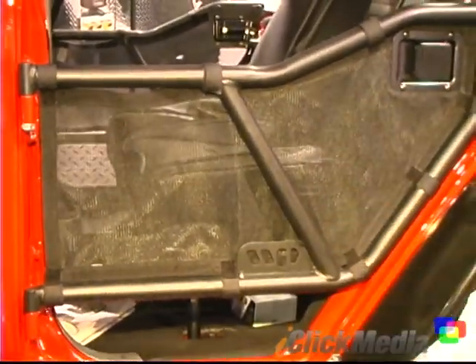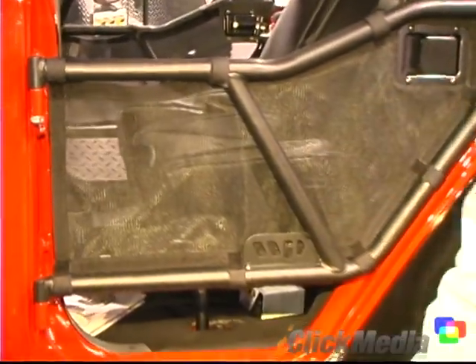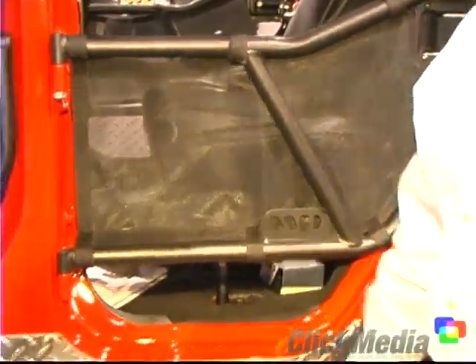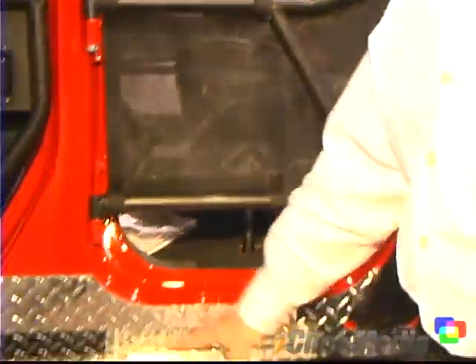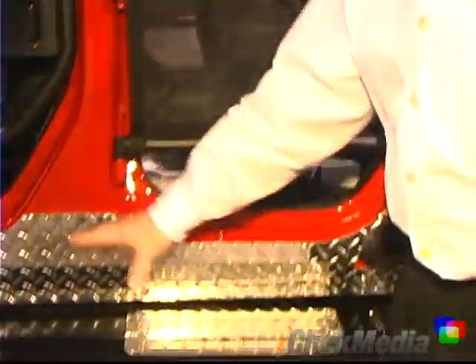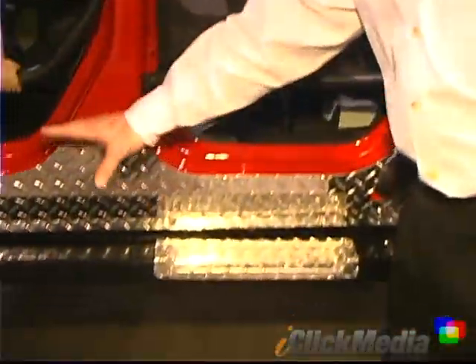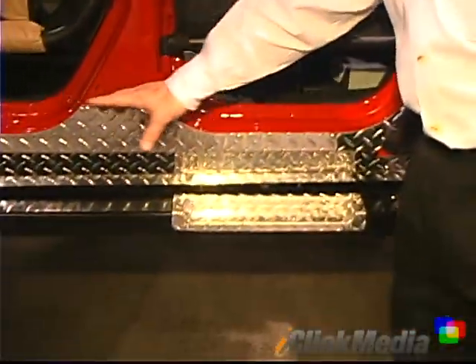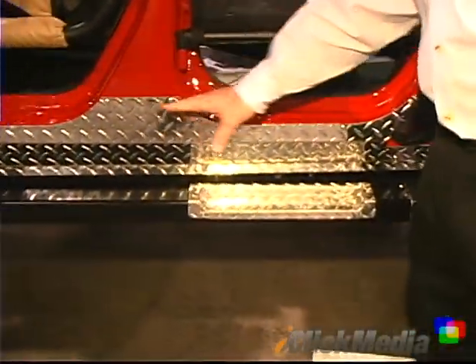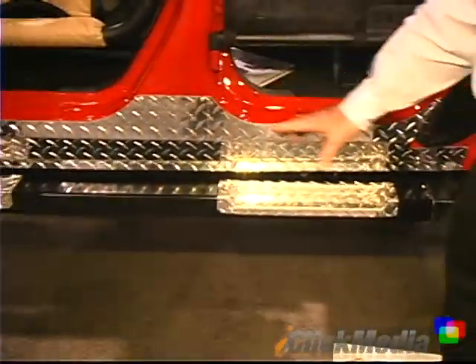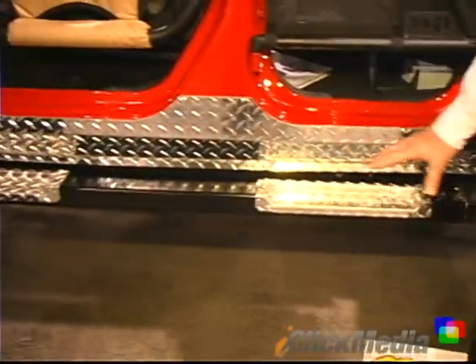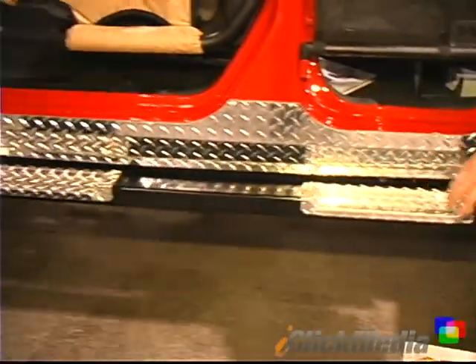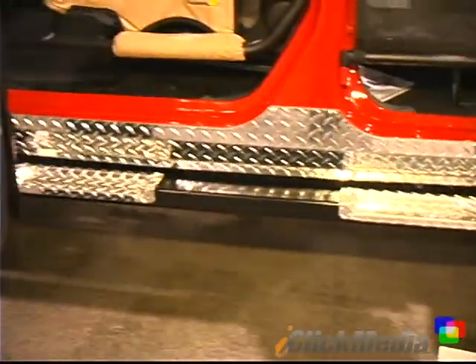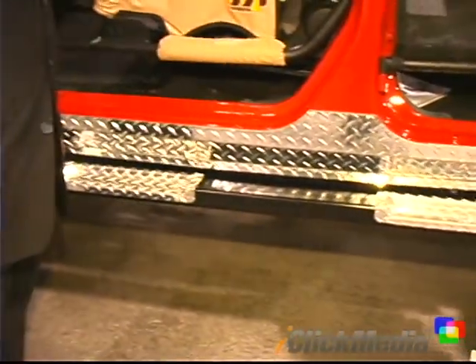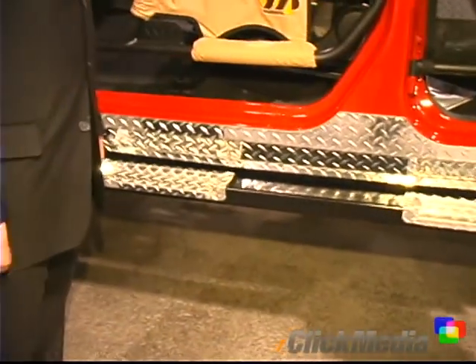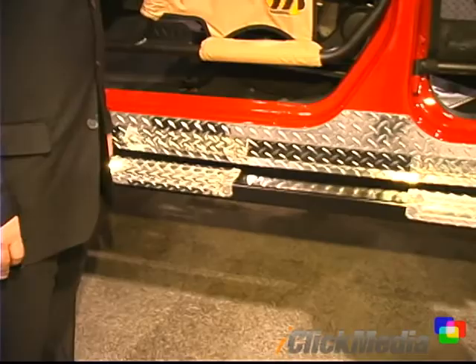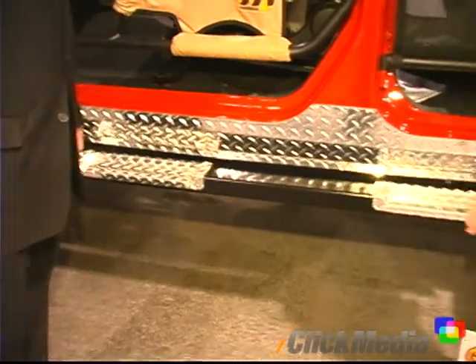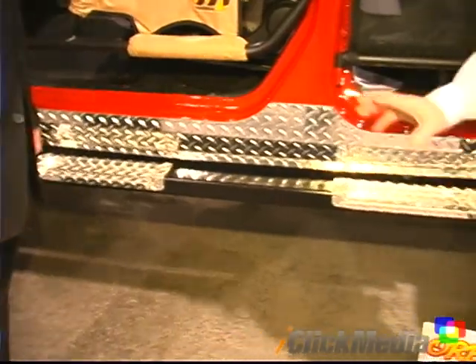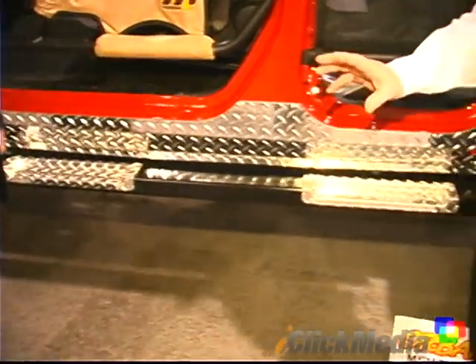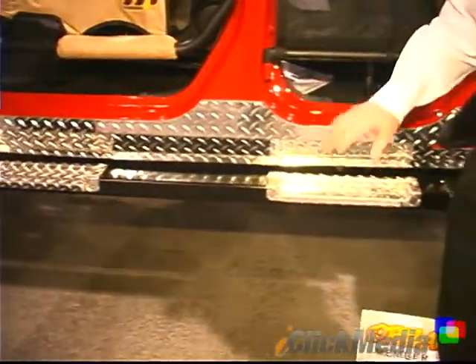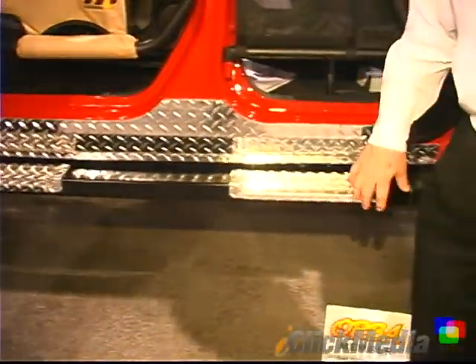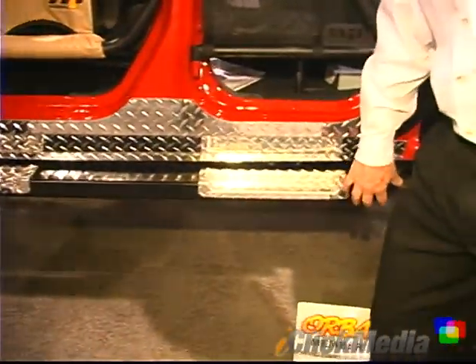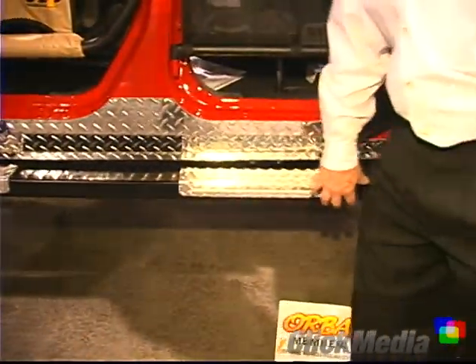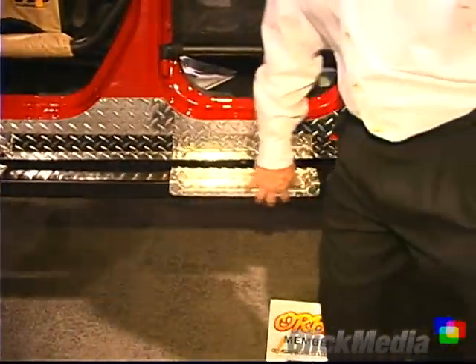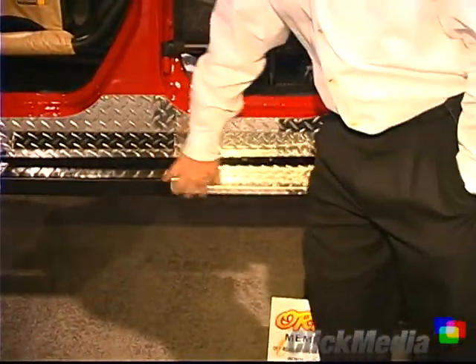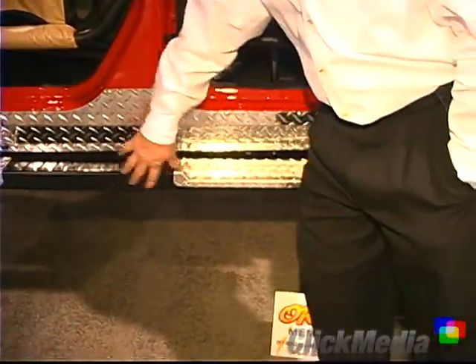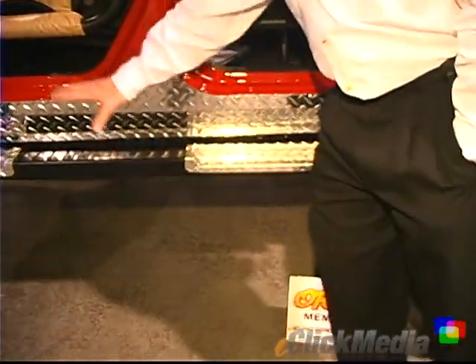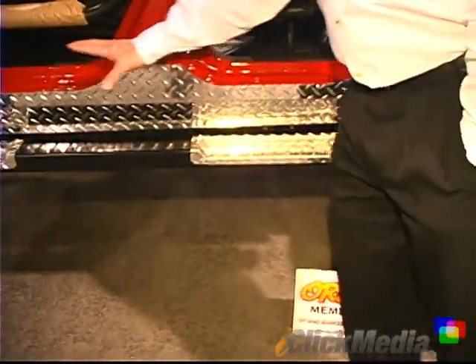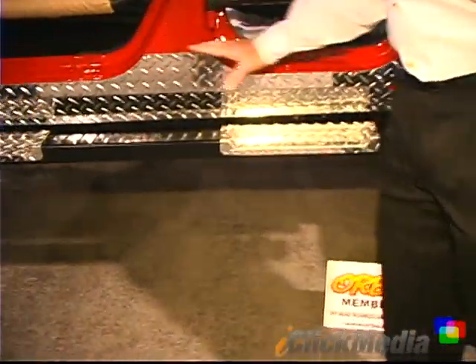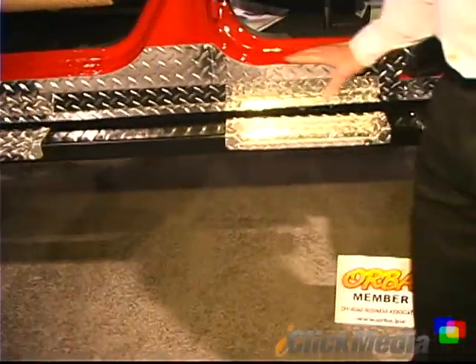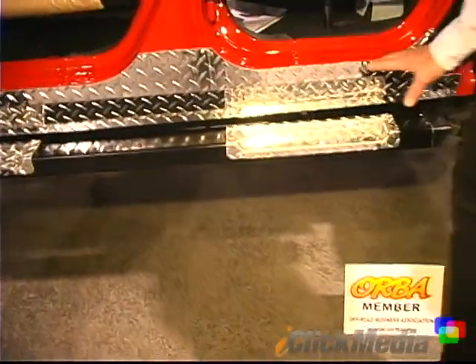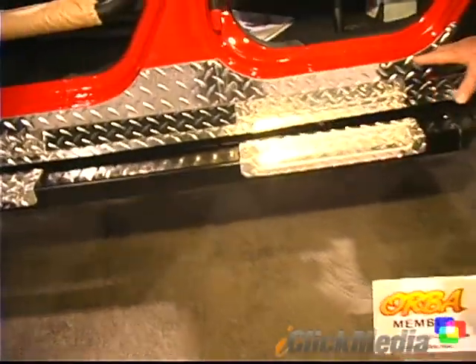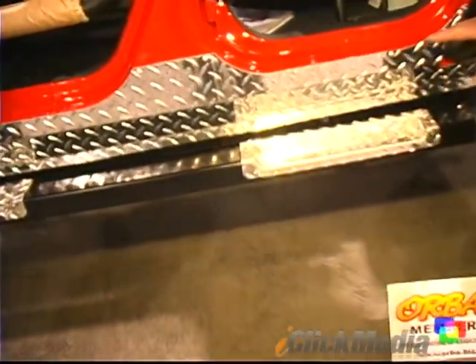And then we have a rock slider here. This is designed so that people going off-road can actually slide along a rock without ripping up their undercarriage.